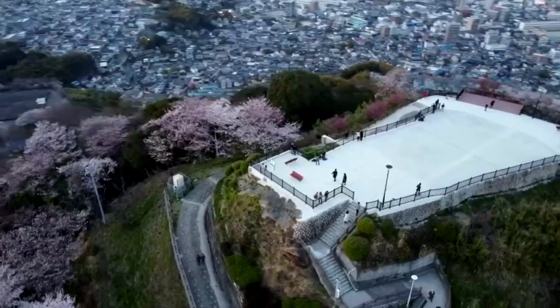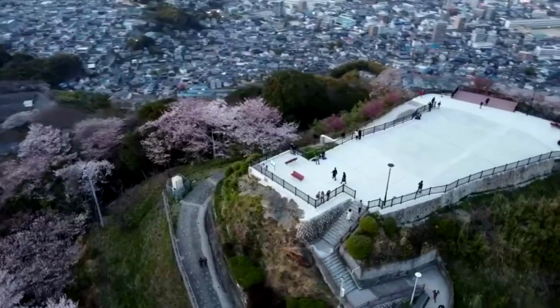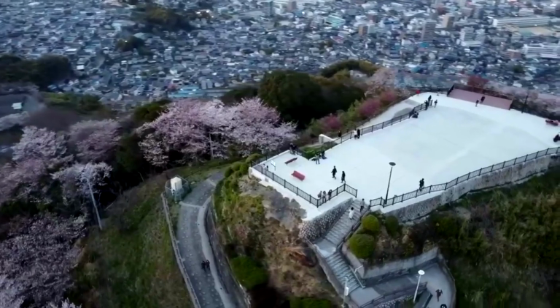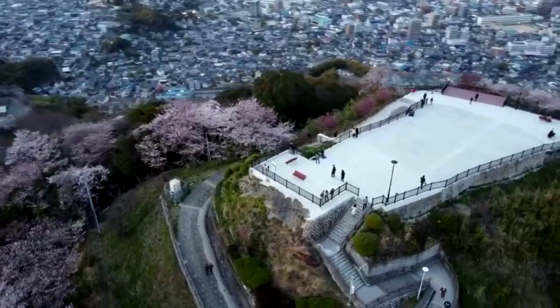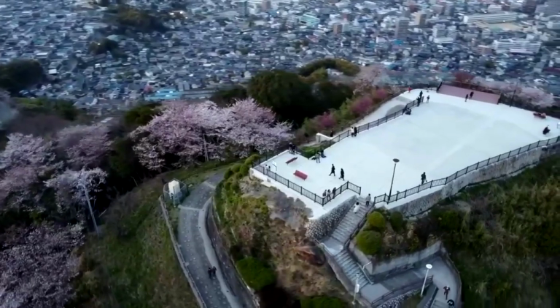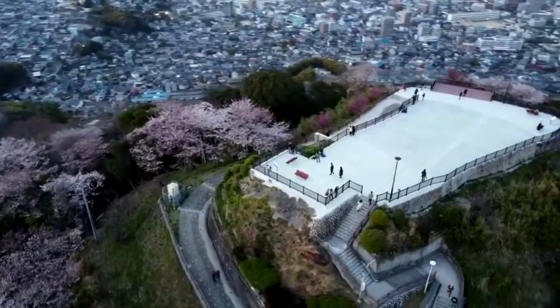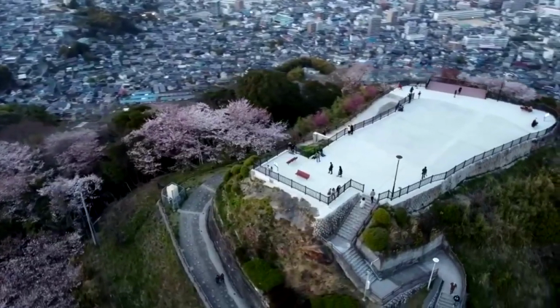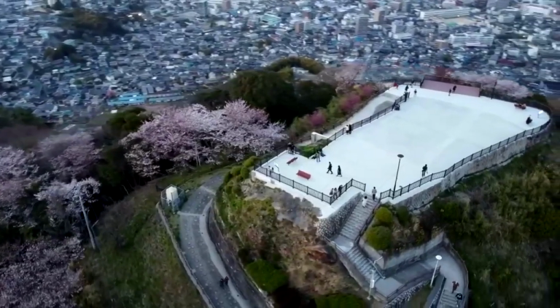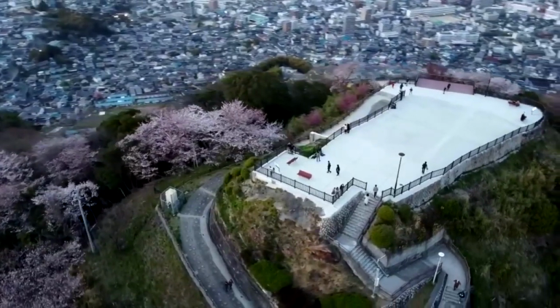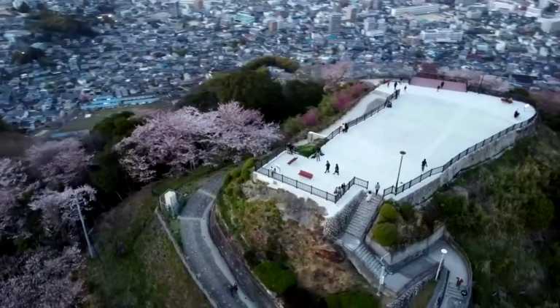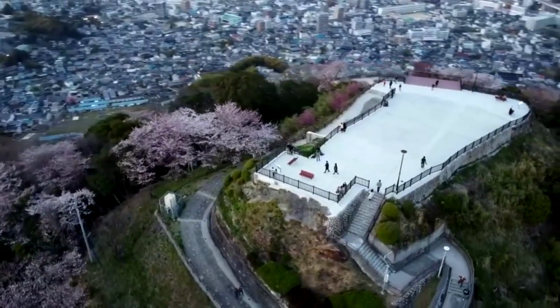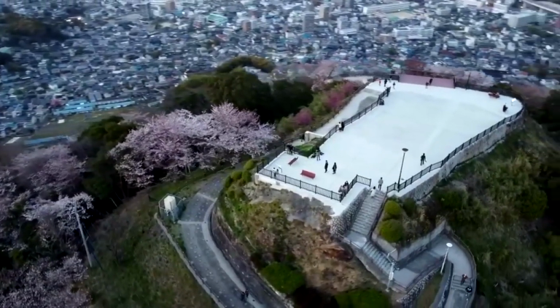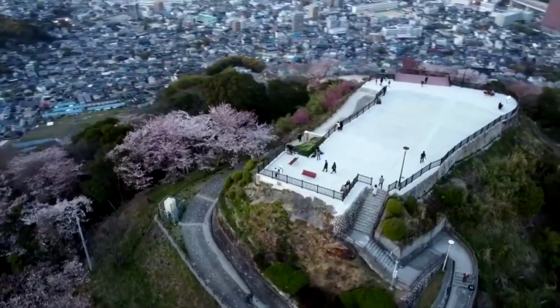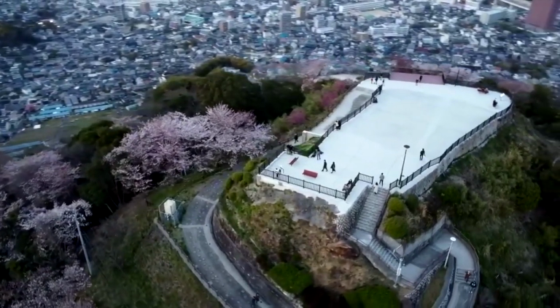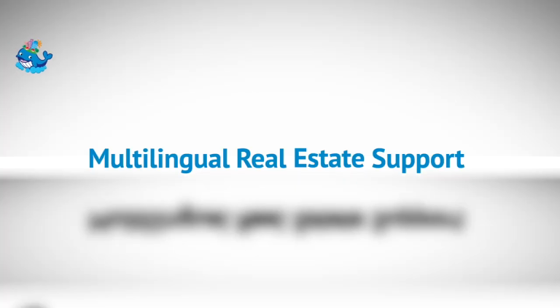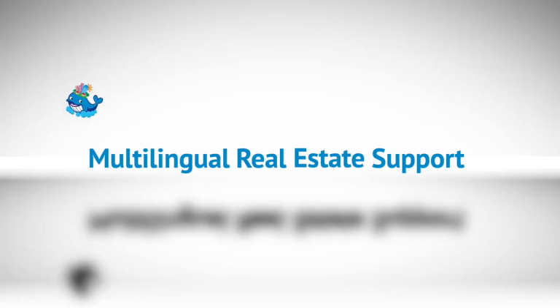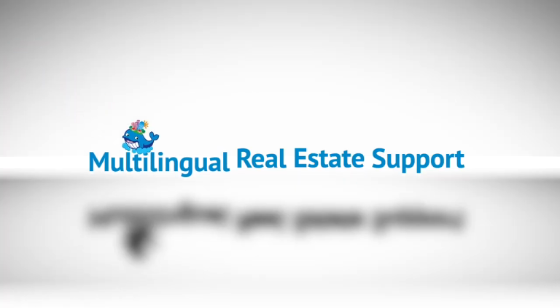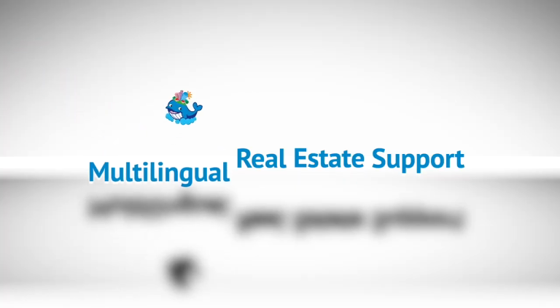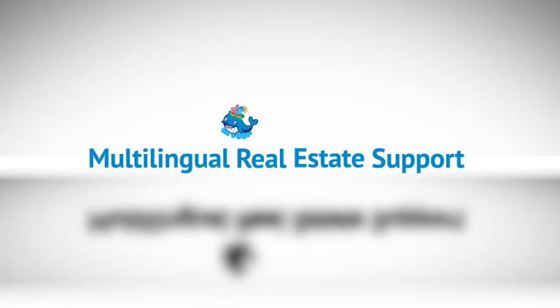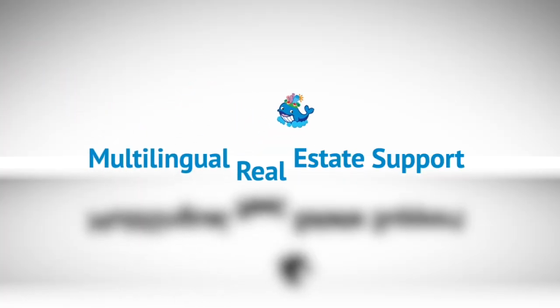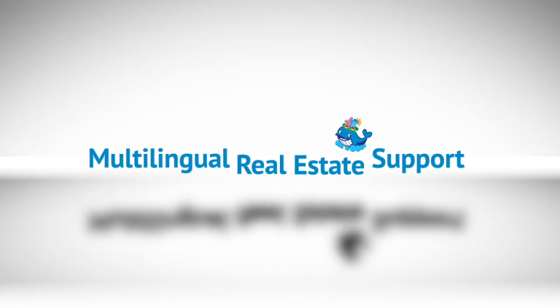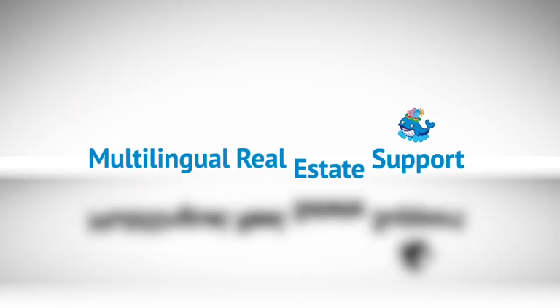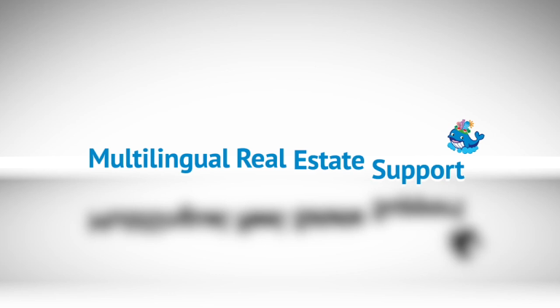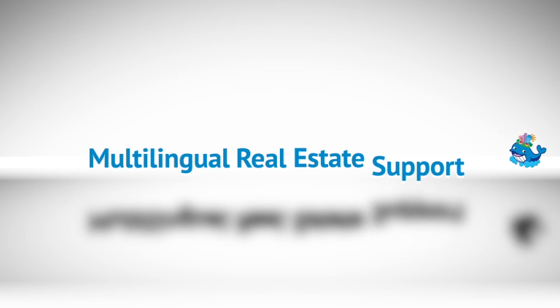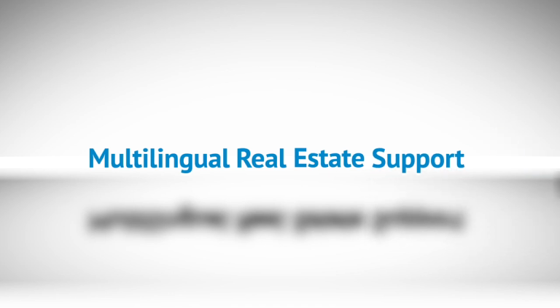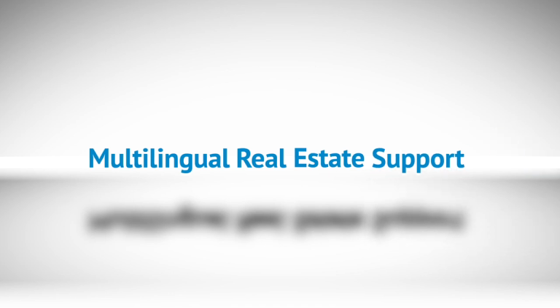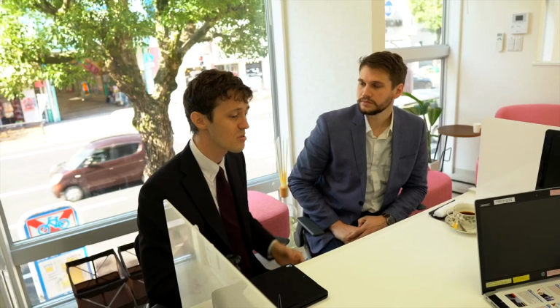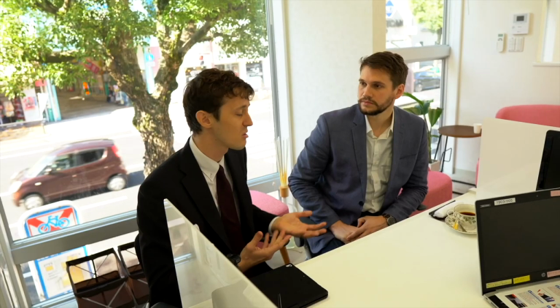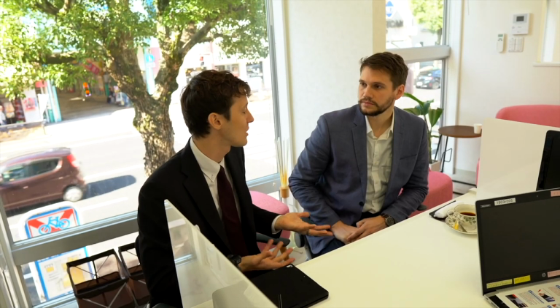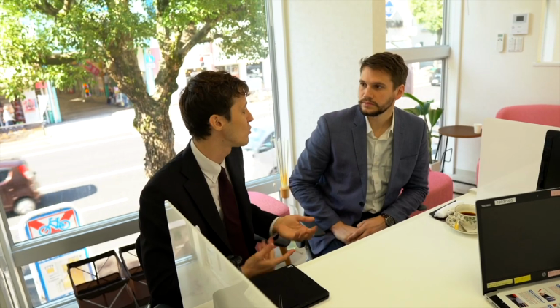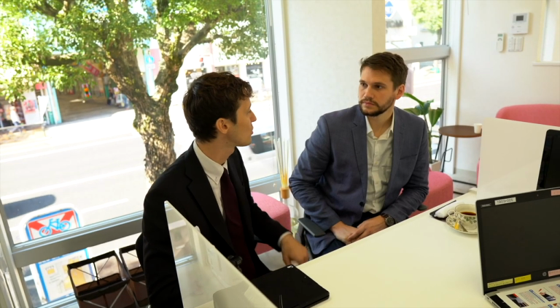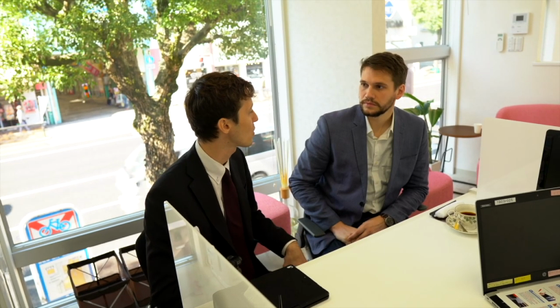And if you're looking for a property in Hiroshima, we offer multi-lingual support and would love to help you find a place.